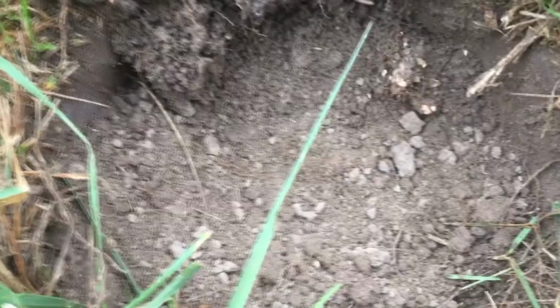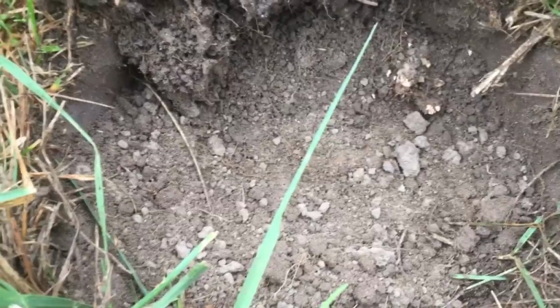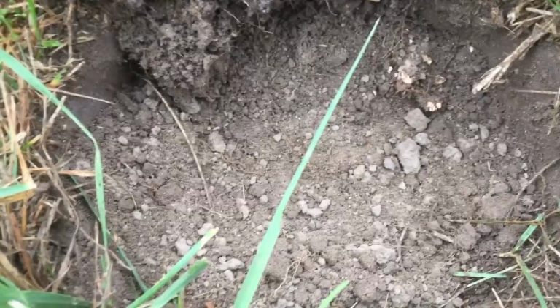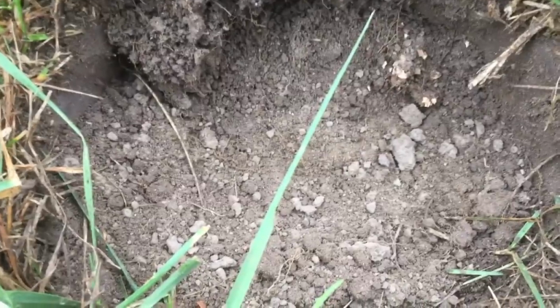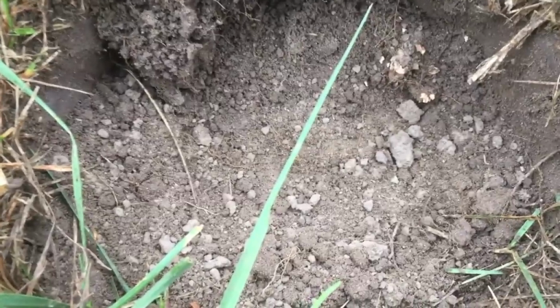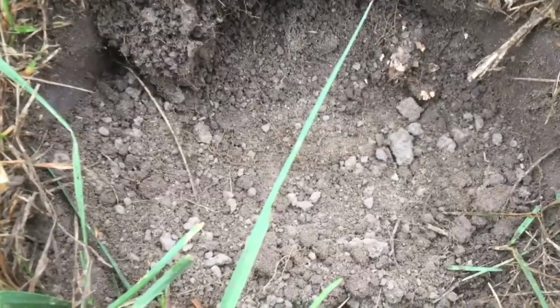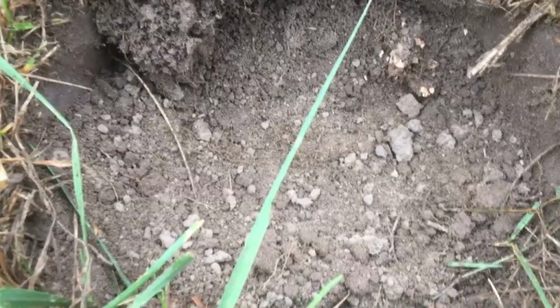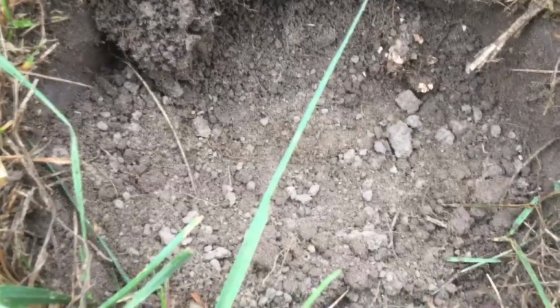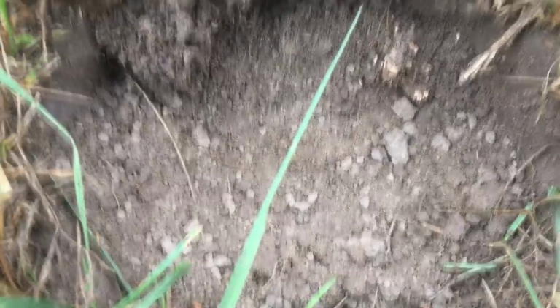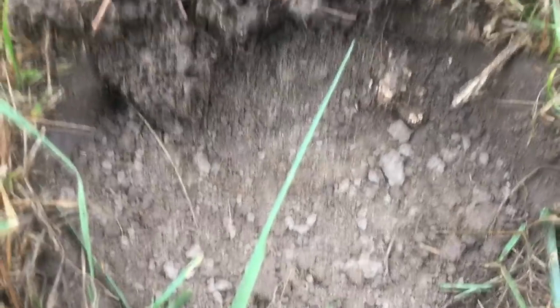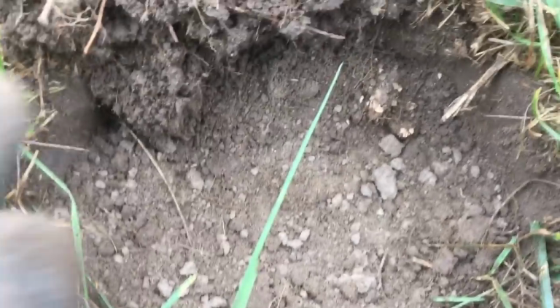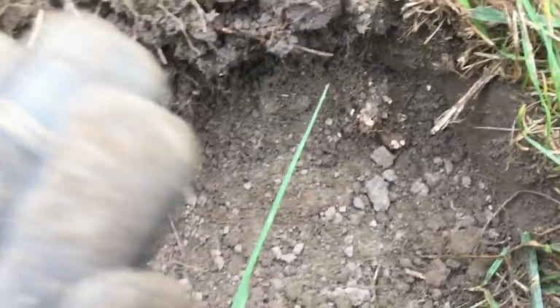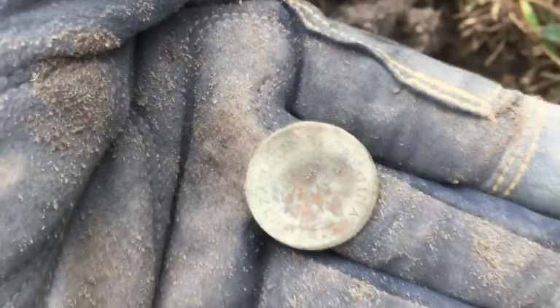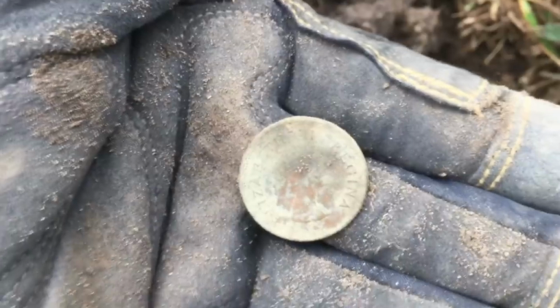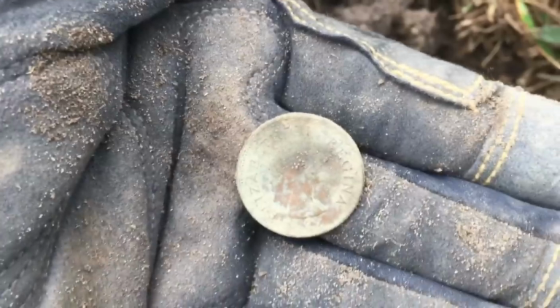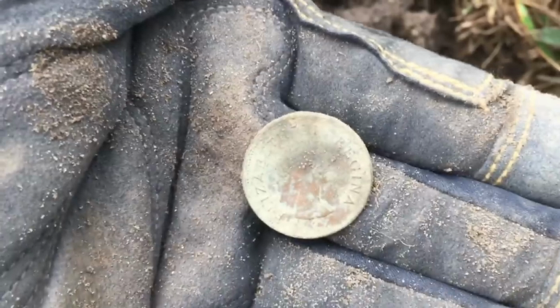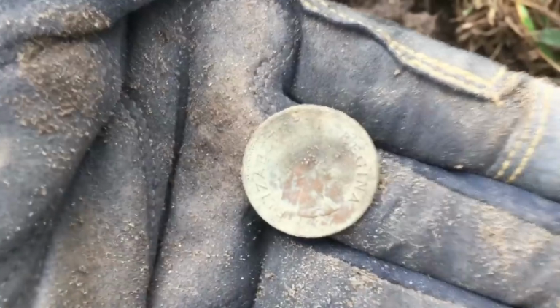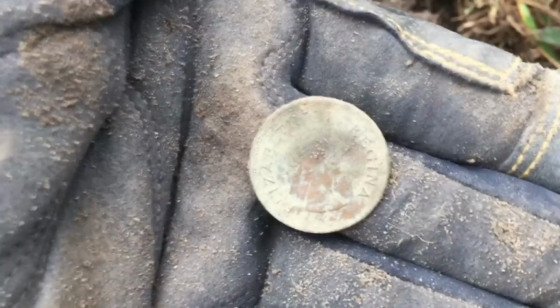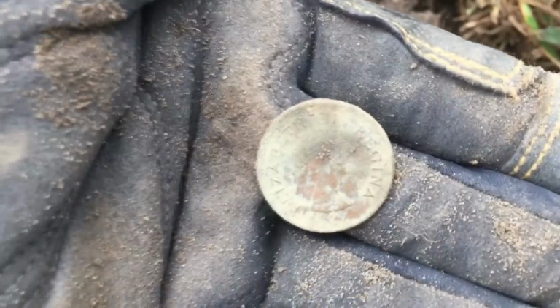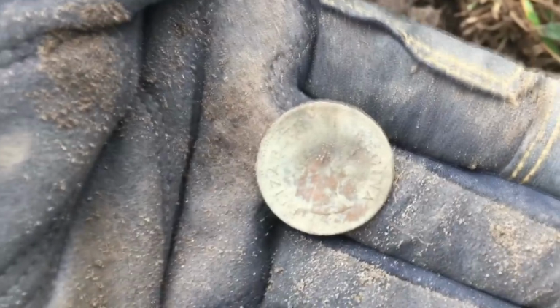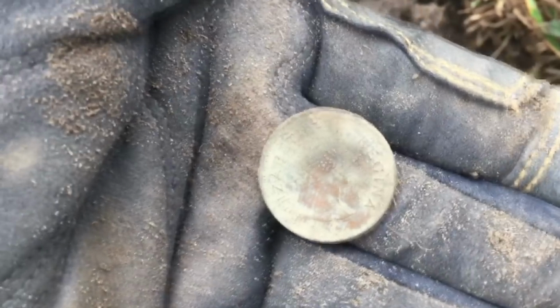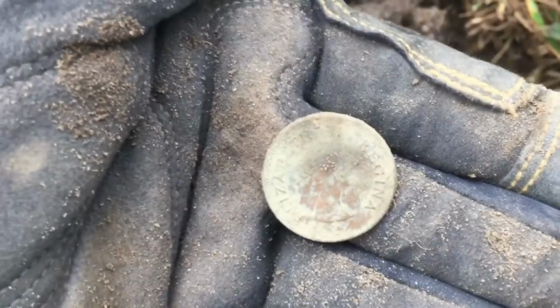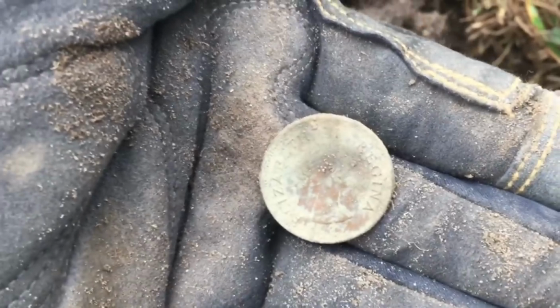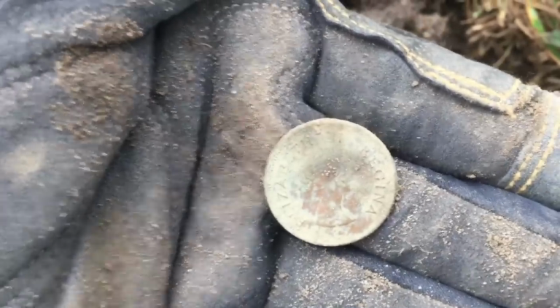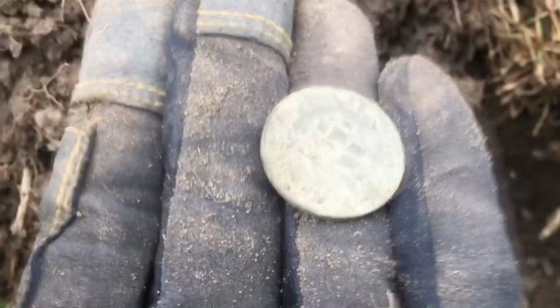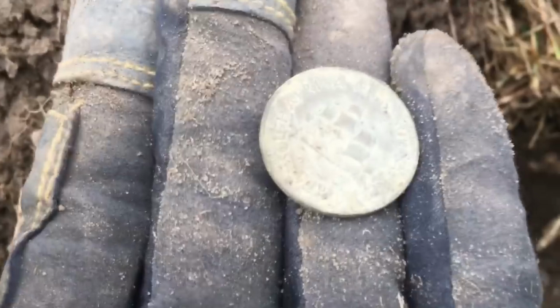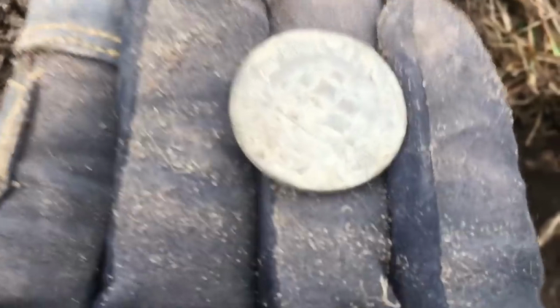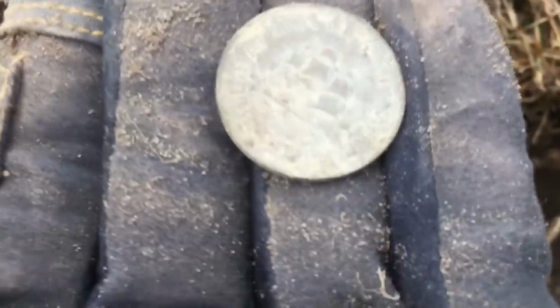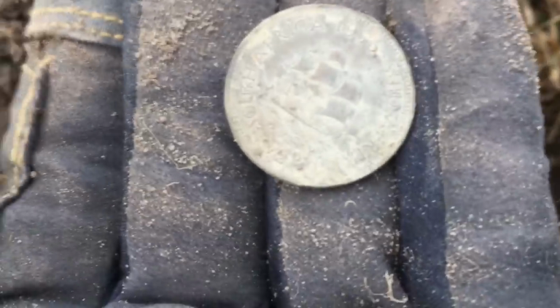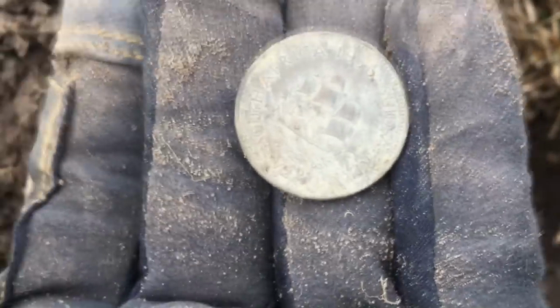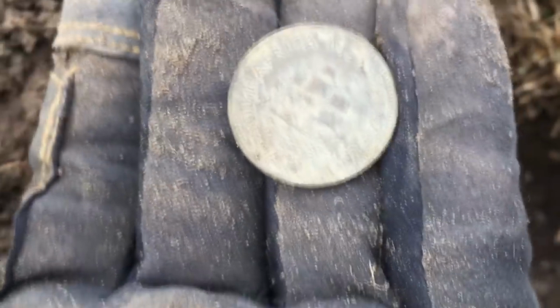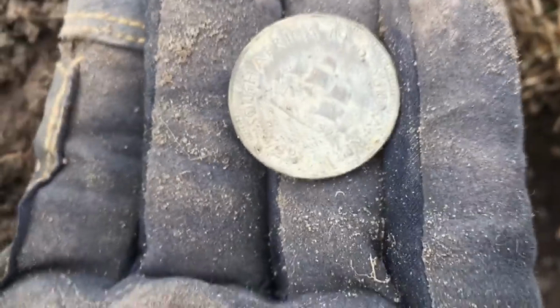I just got something that really surprised me. This coin is about quarter size. I think it says half dollar there.